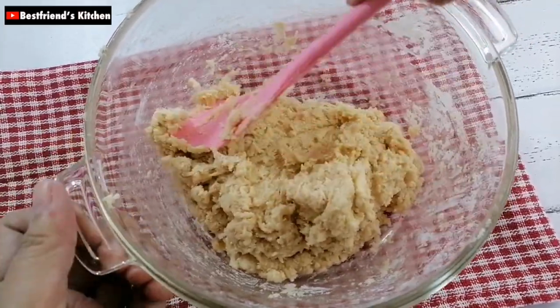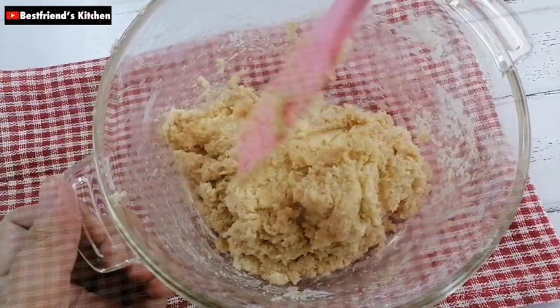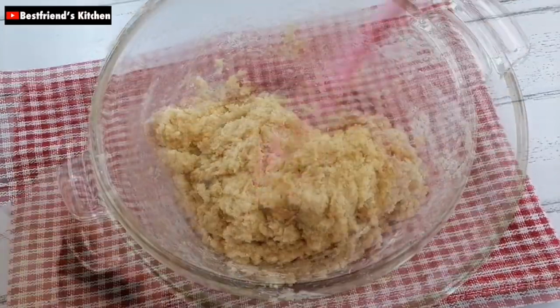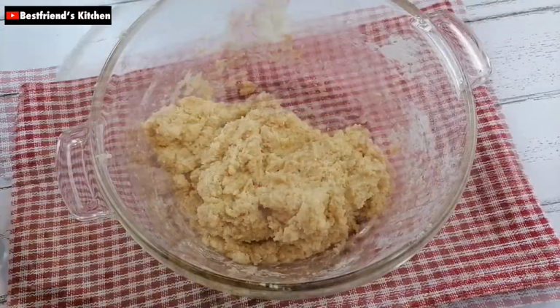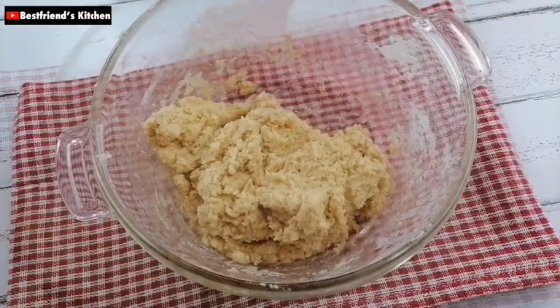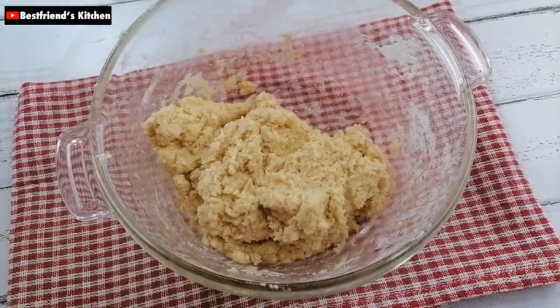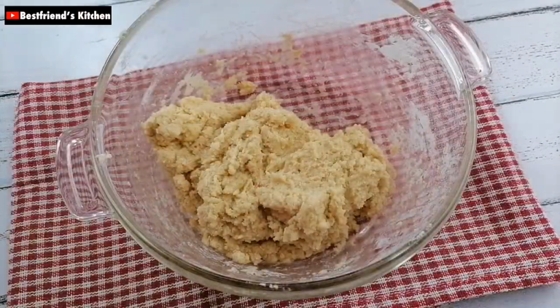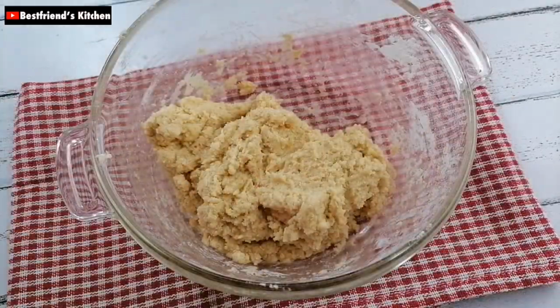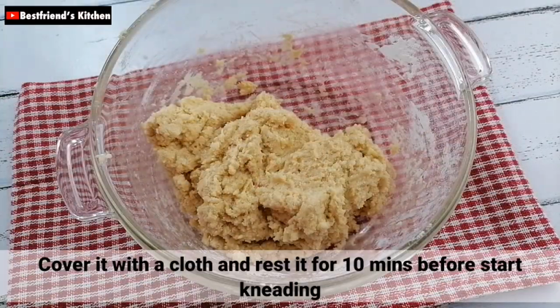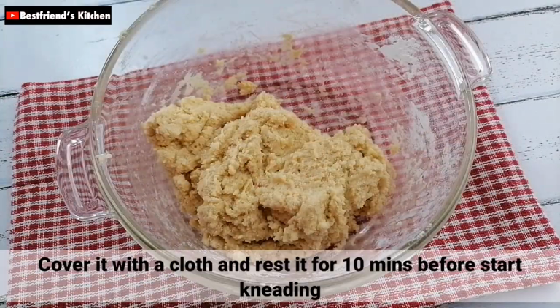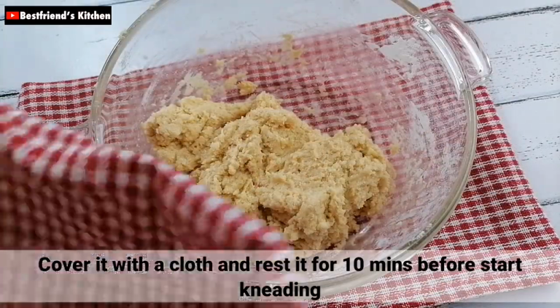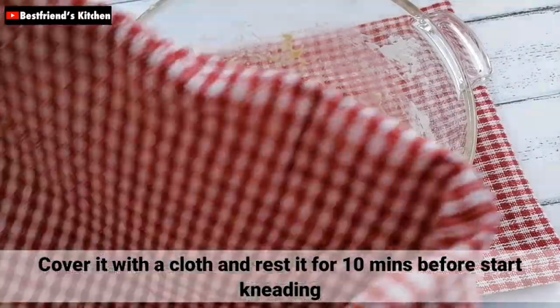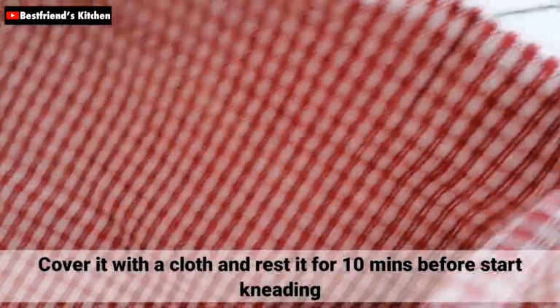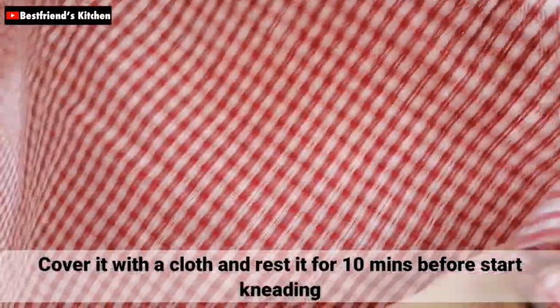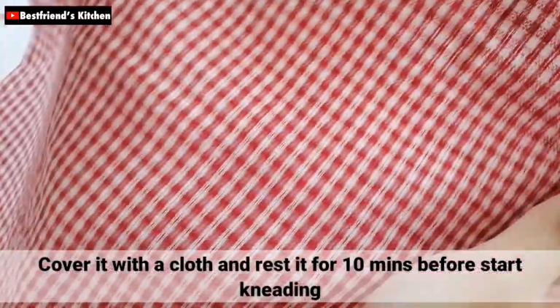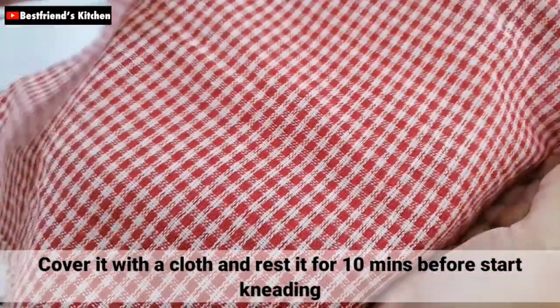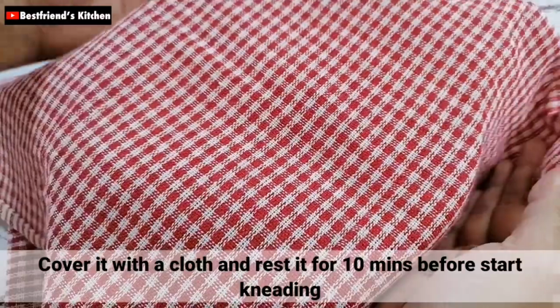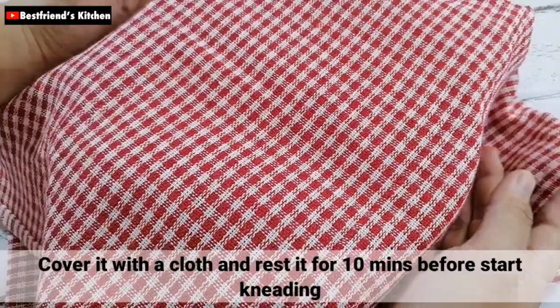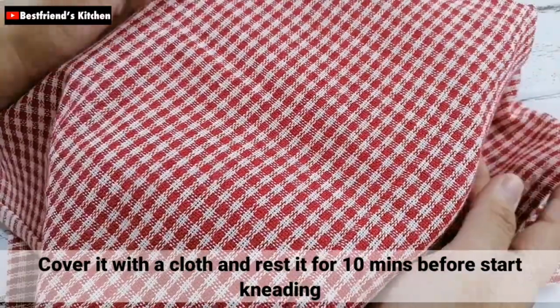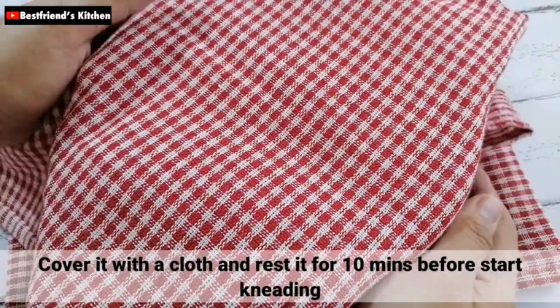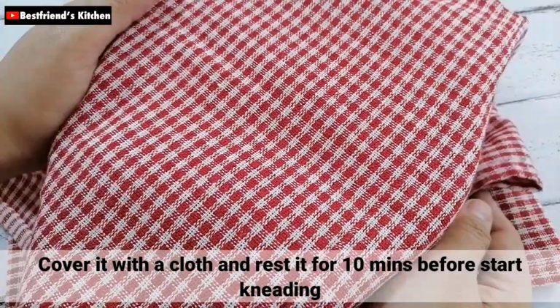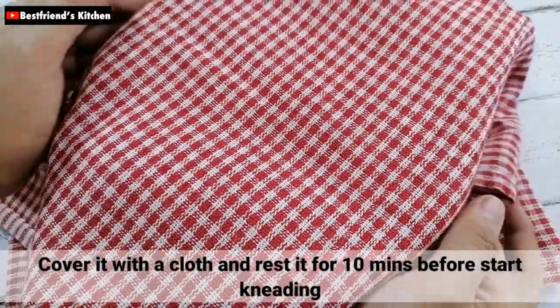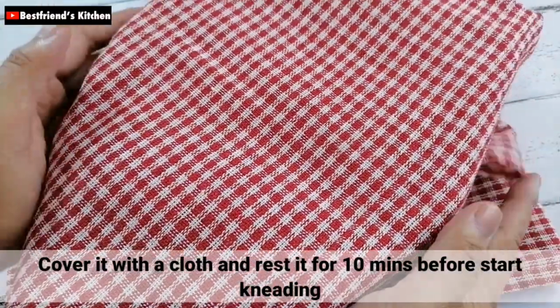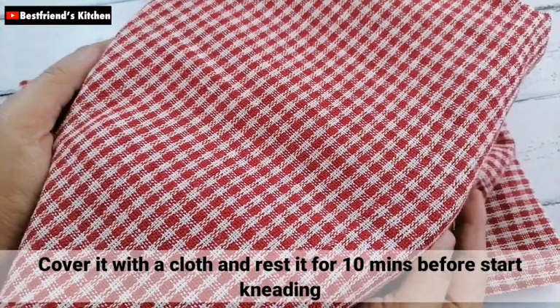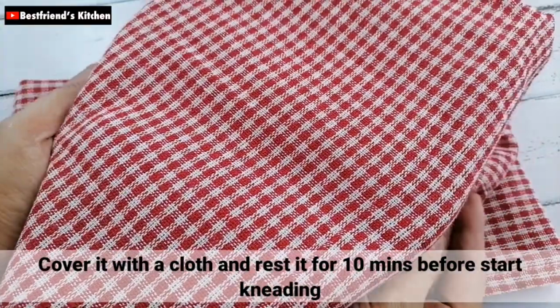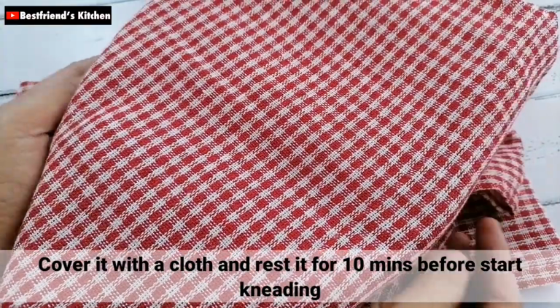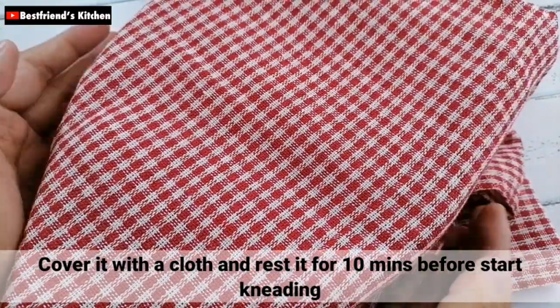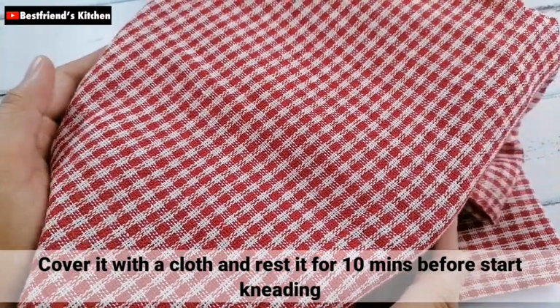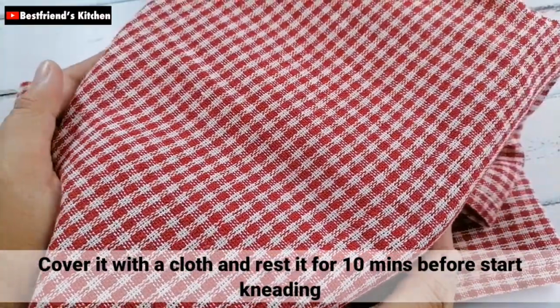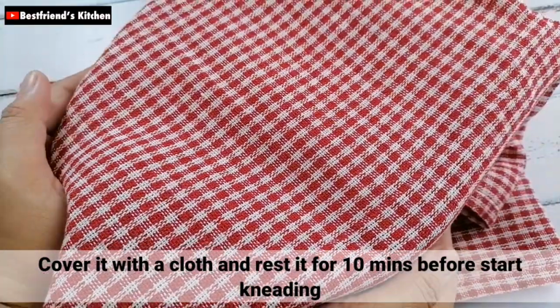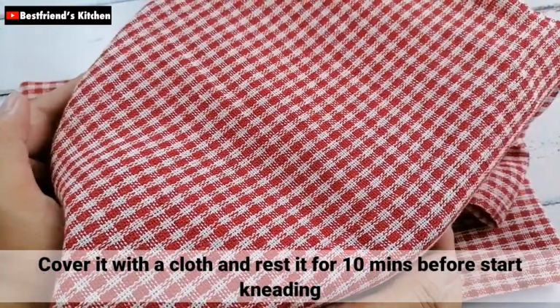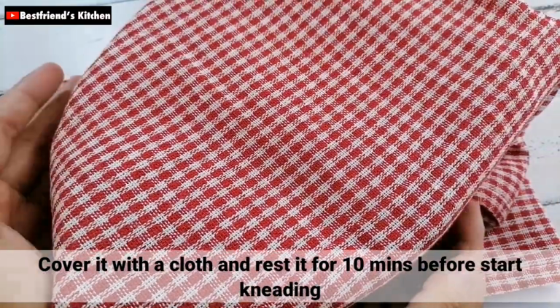Pagkatapos, i-cover nyo lang ito ng isang cloth at i-rest nyo muna for 10 minutes bago kayo mag-start mag-masa.